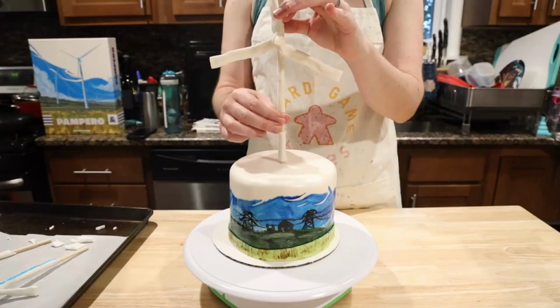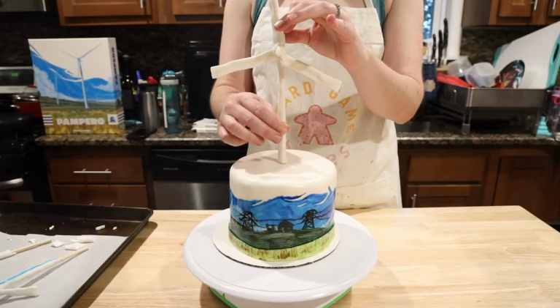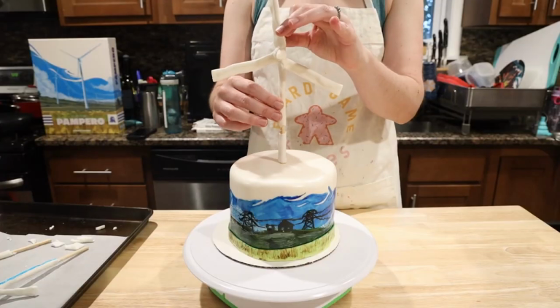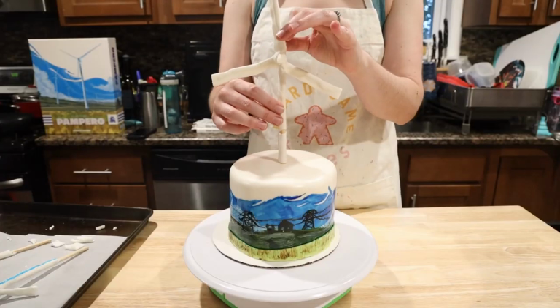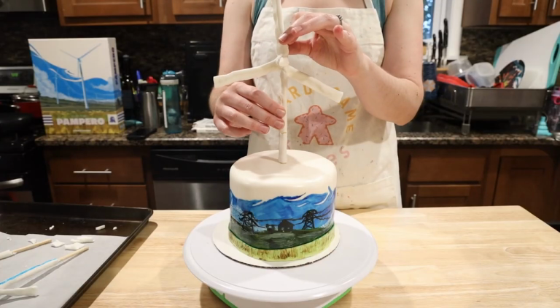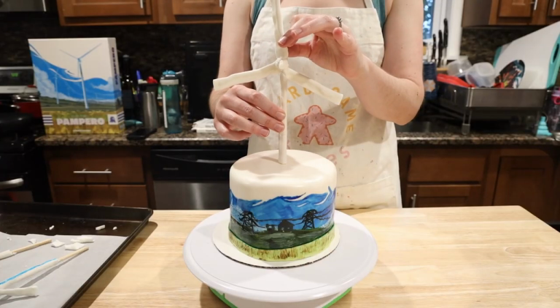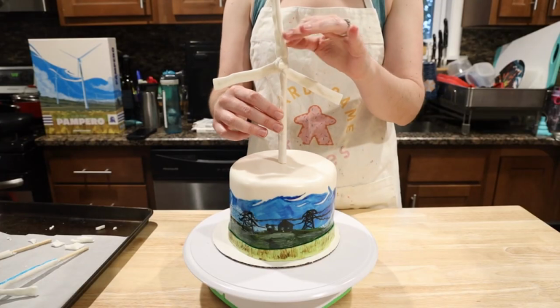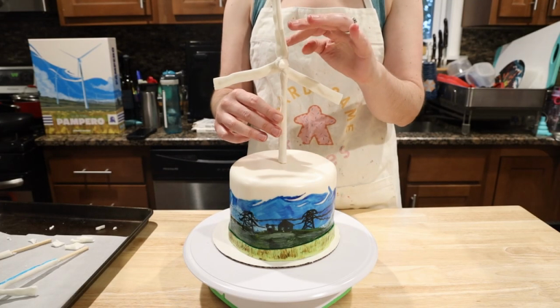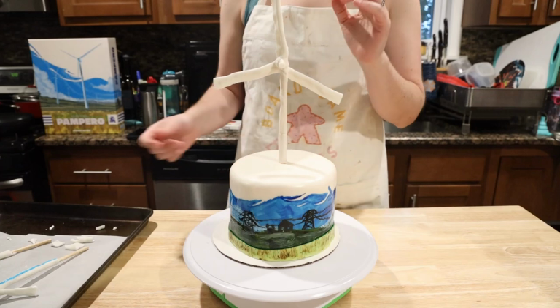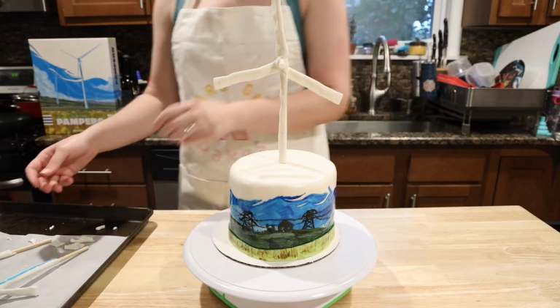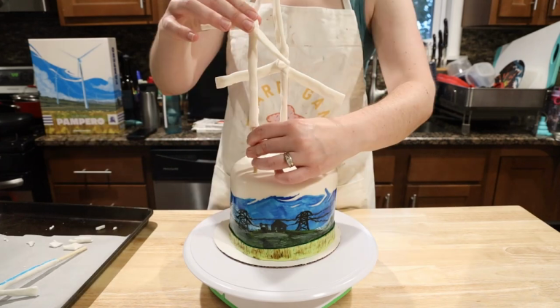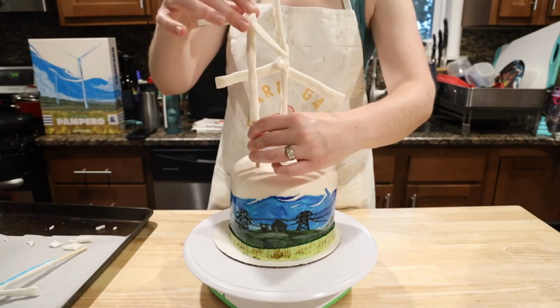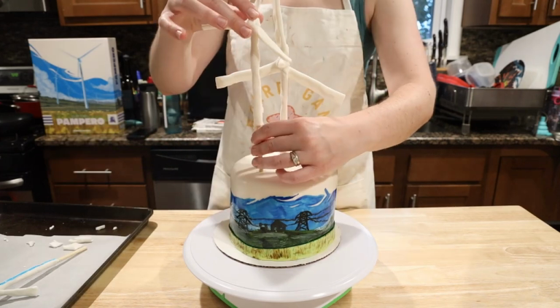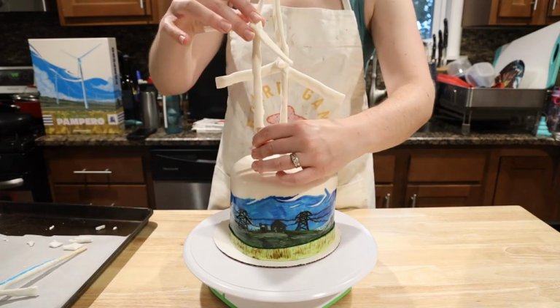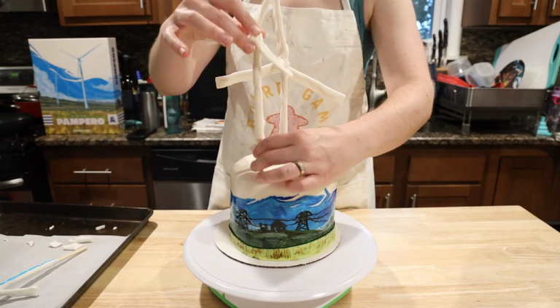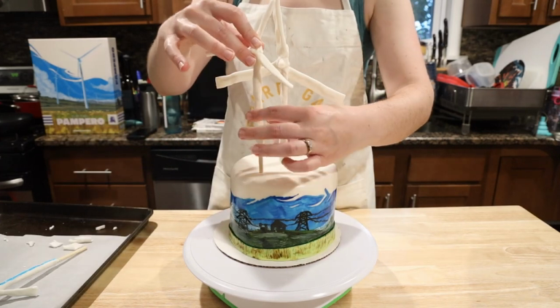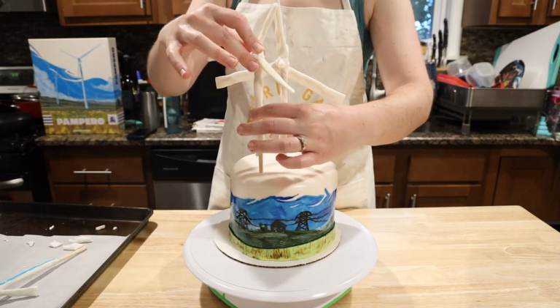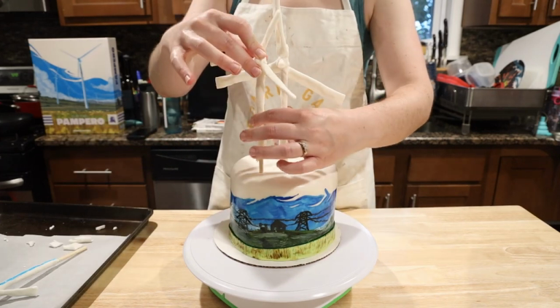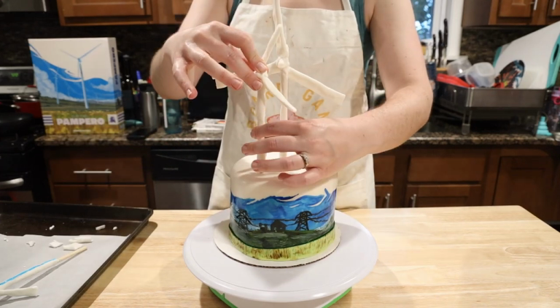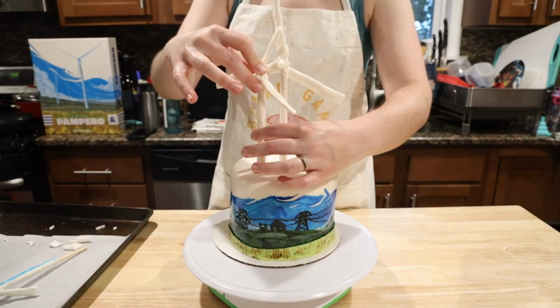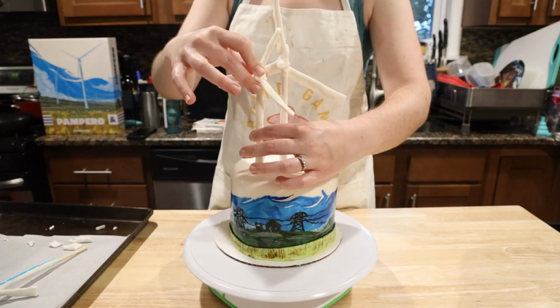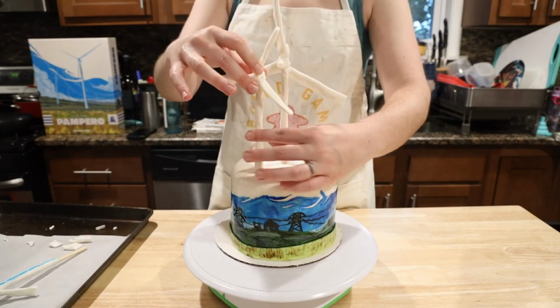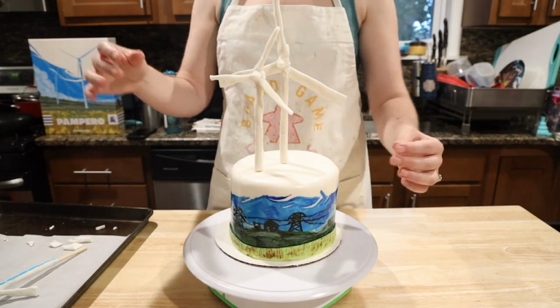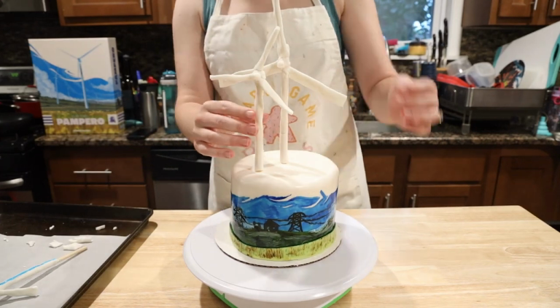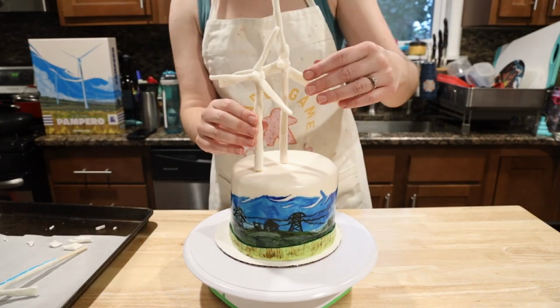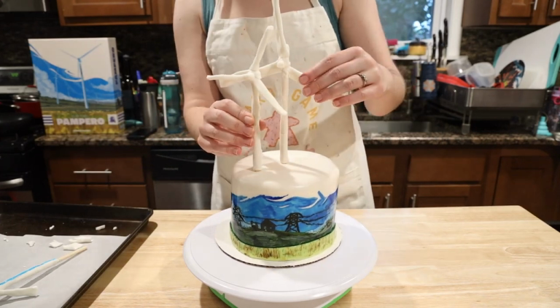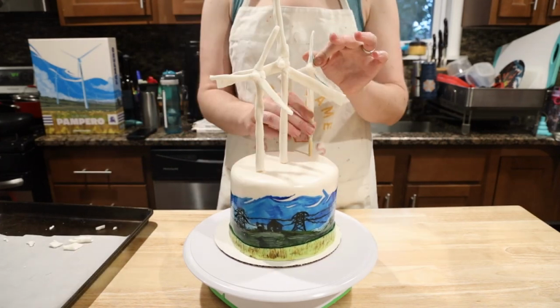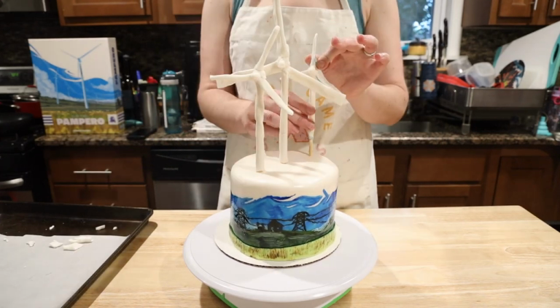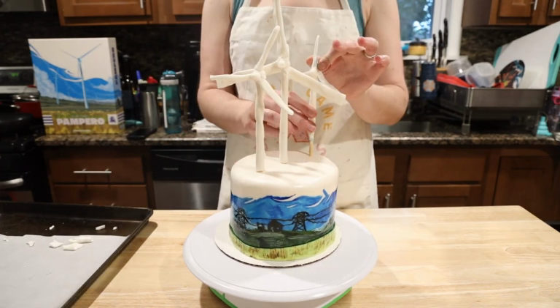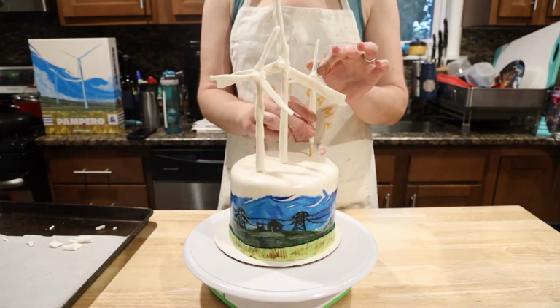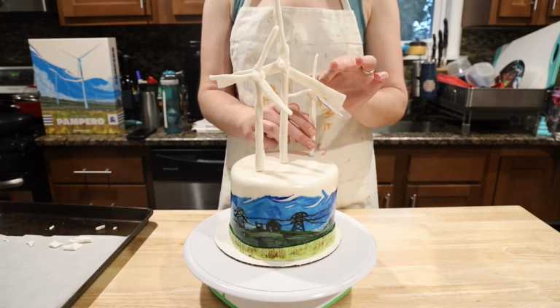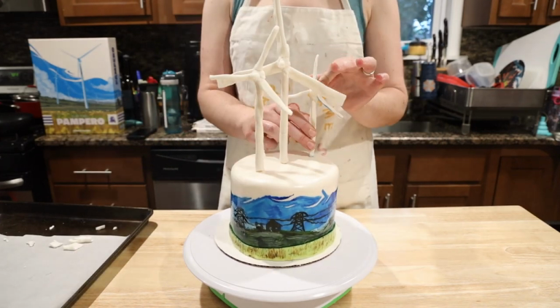Time for the best part! Take your wind turbines and put them on your cake! Huzzah!